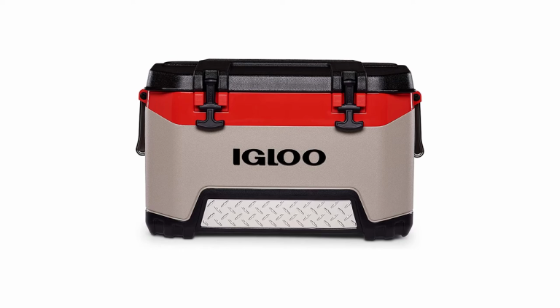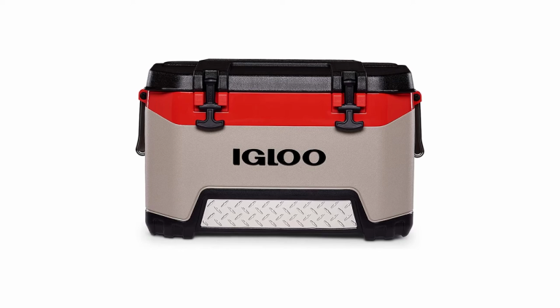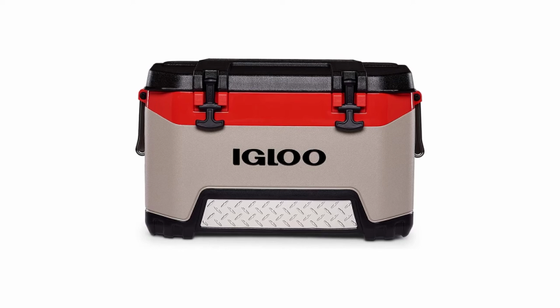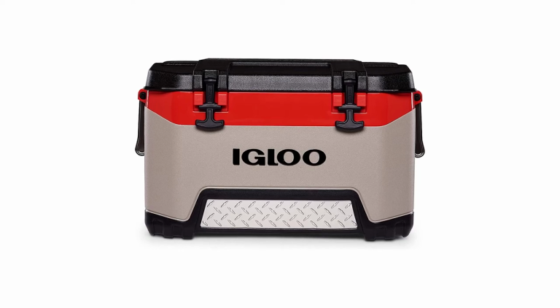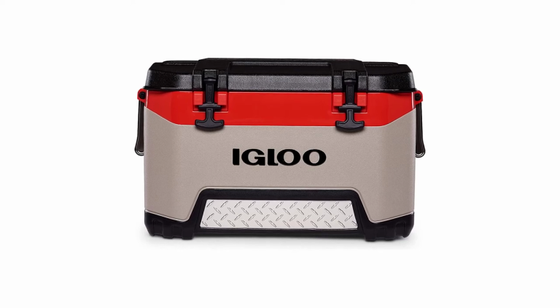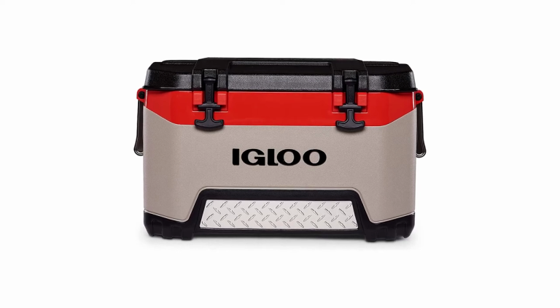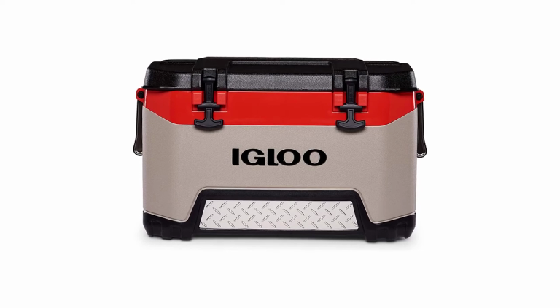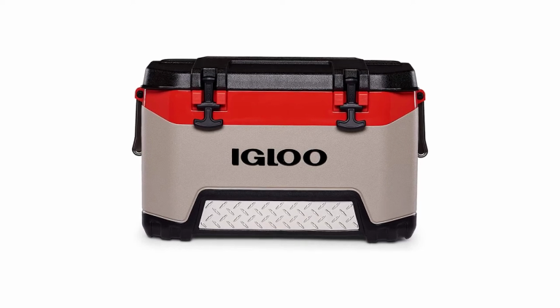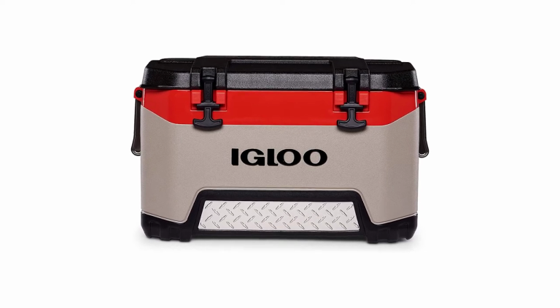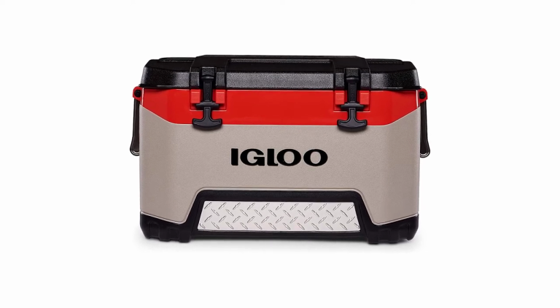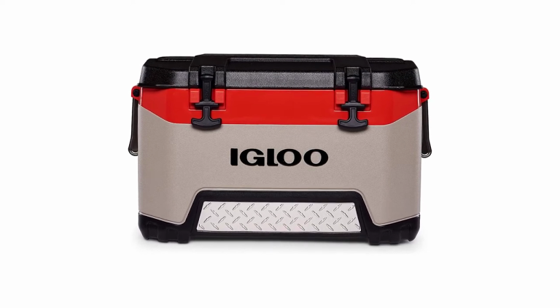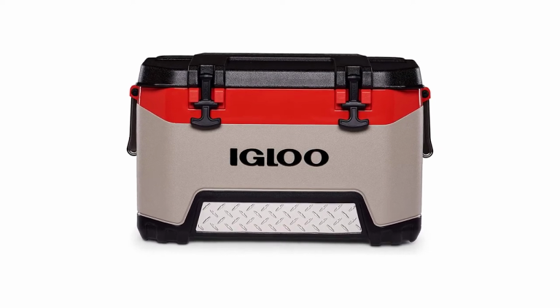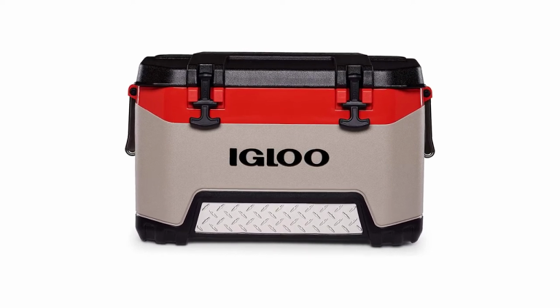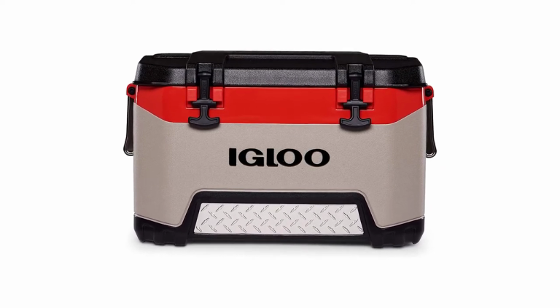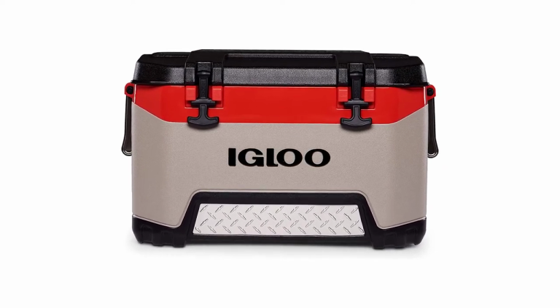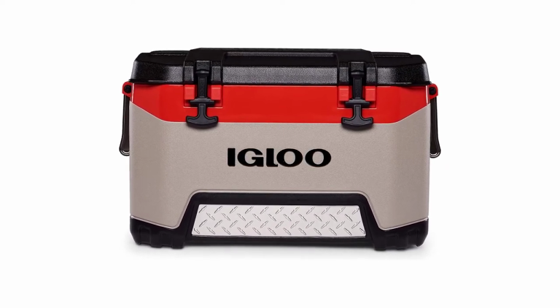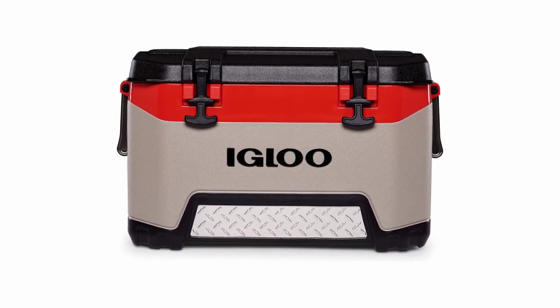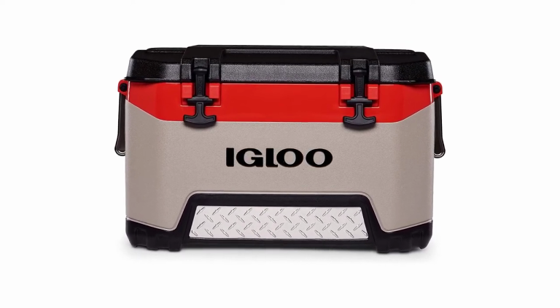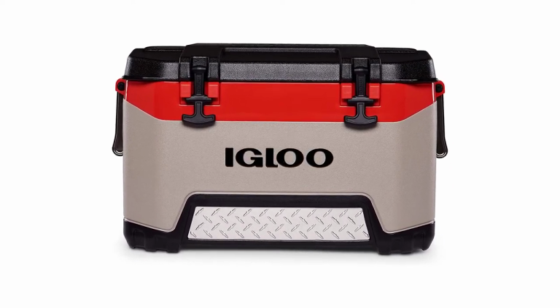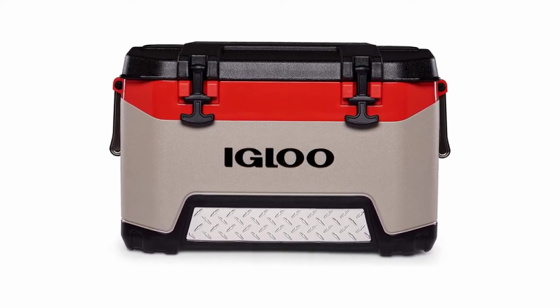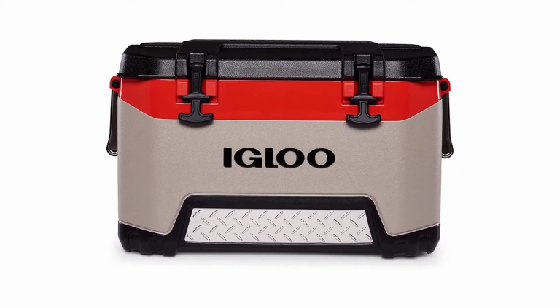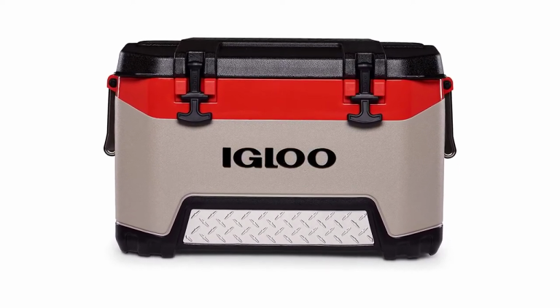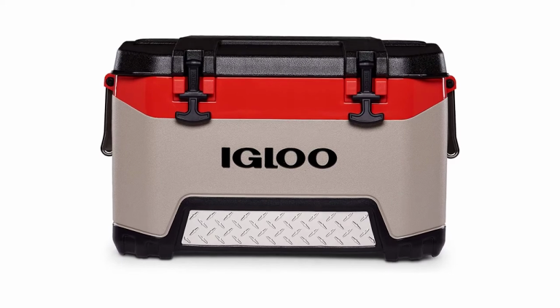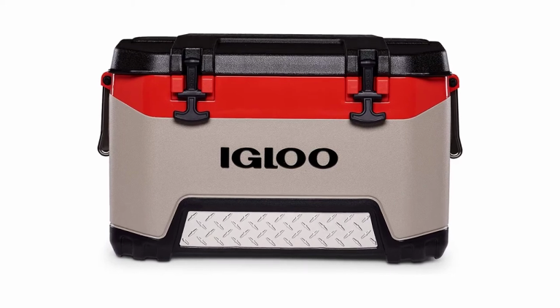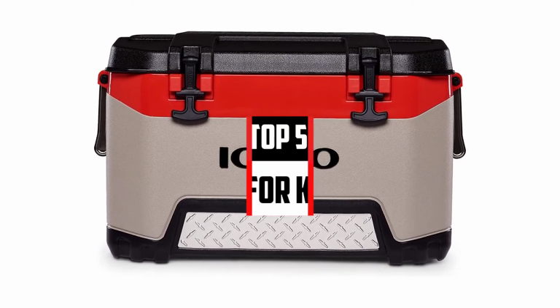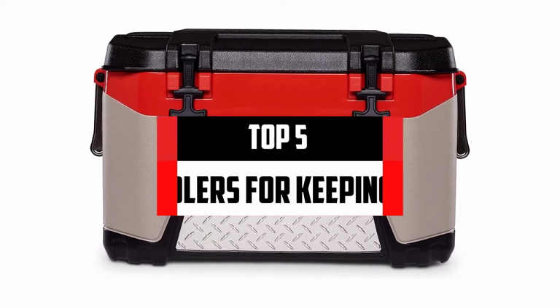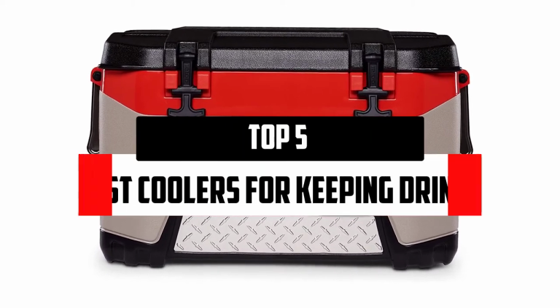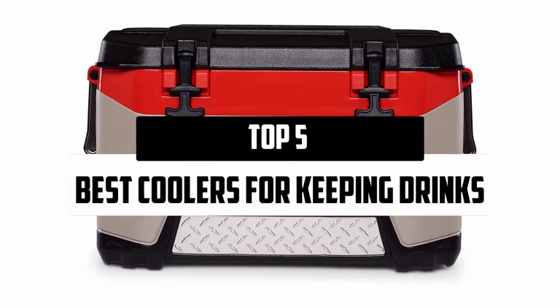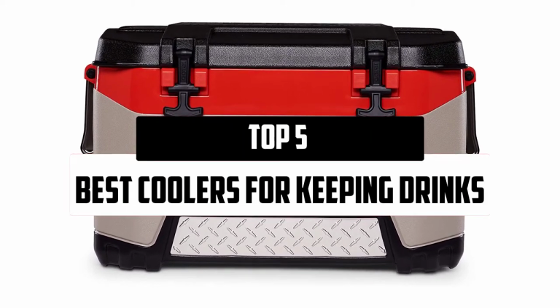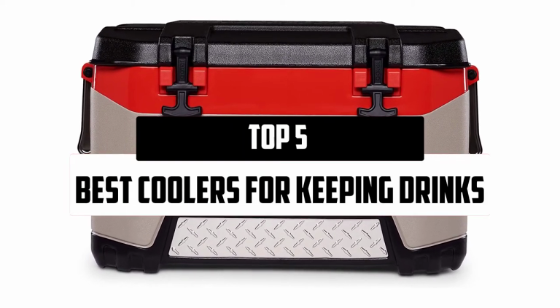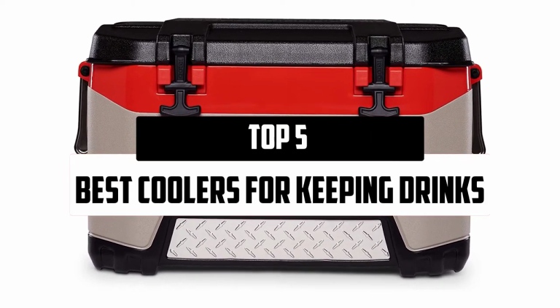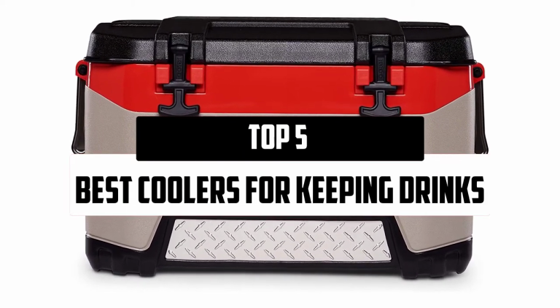Hello everyone, welcome to our new video. In today's video we break down the top 5 best coolers for keeping drinks and food cold,